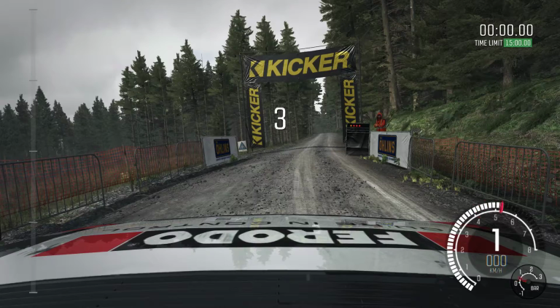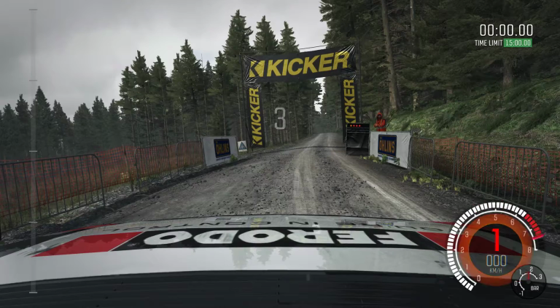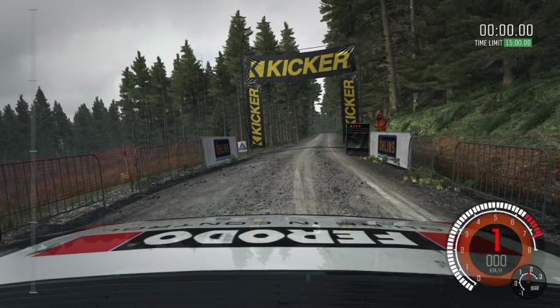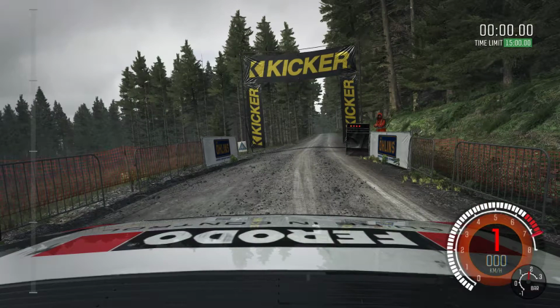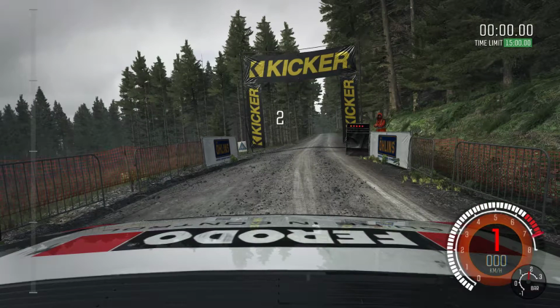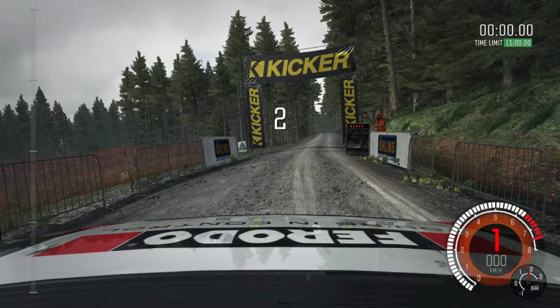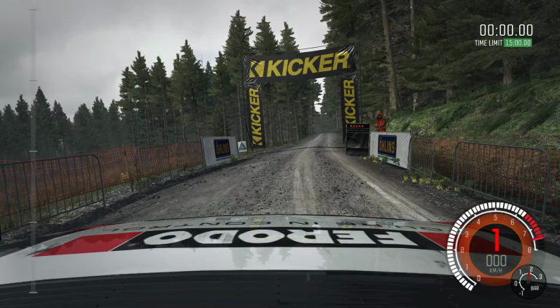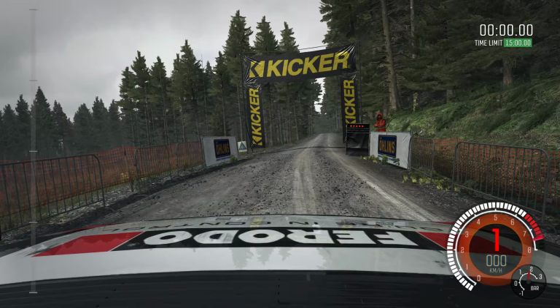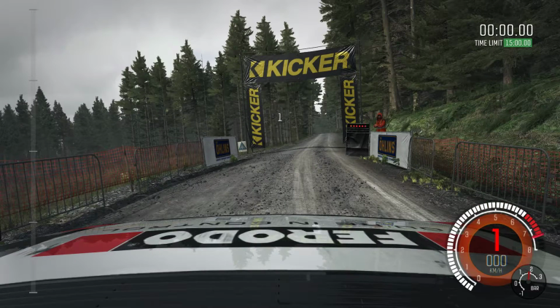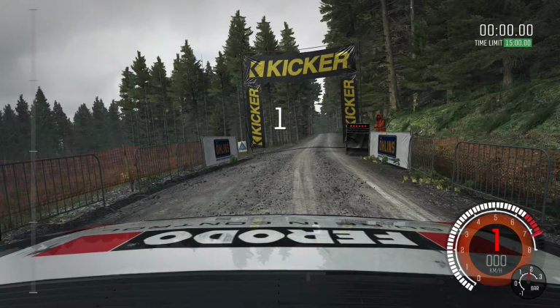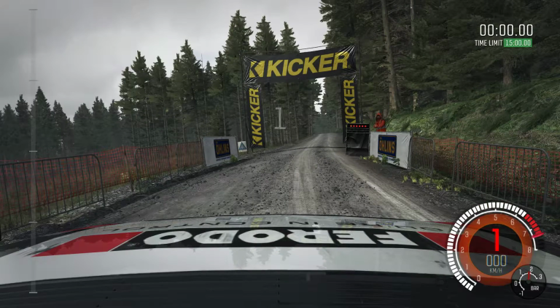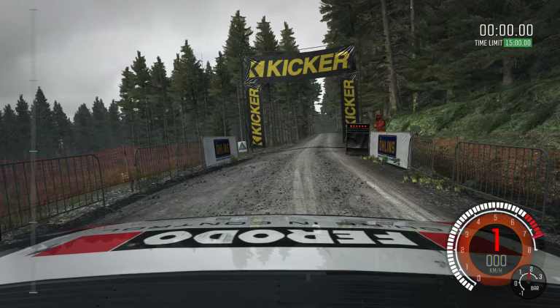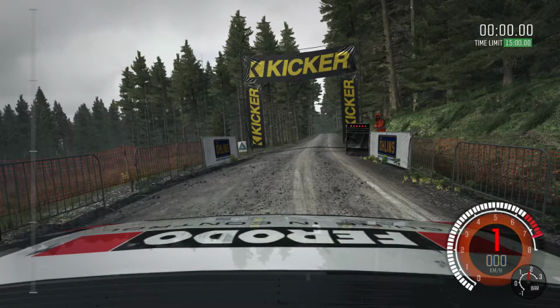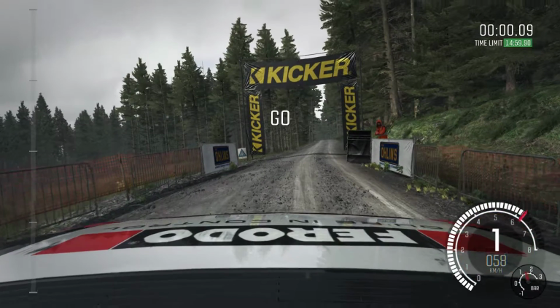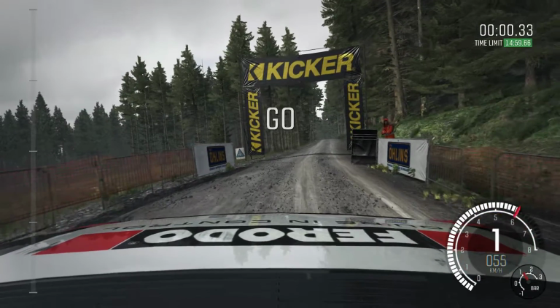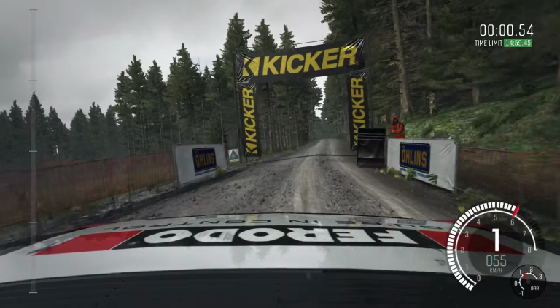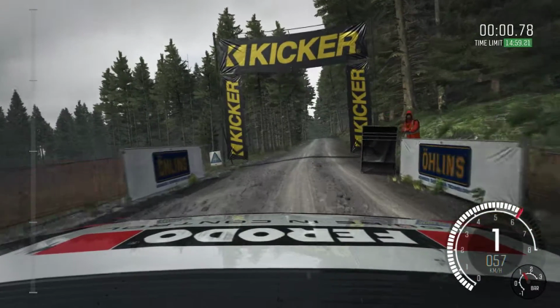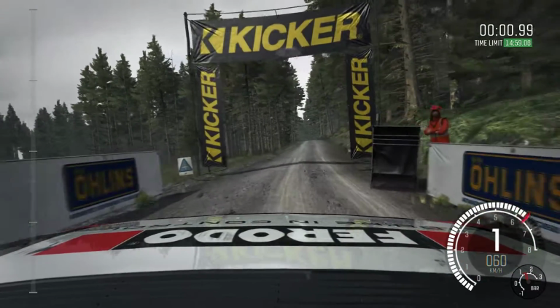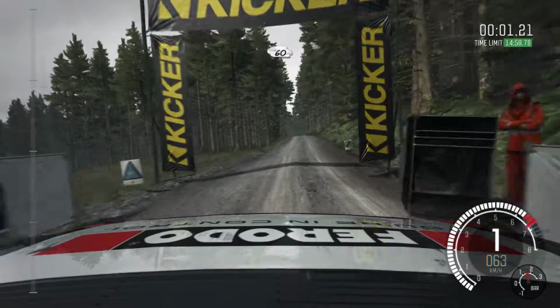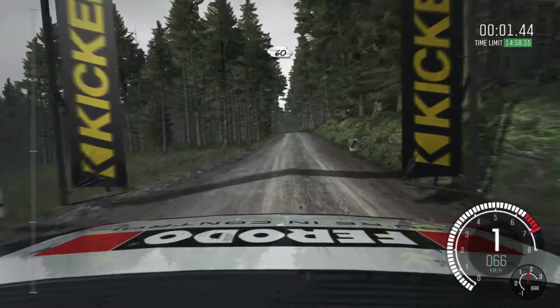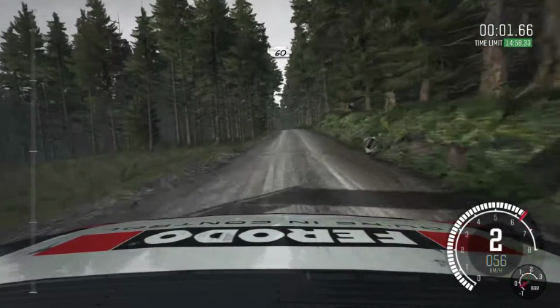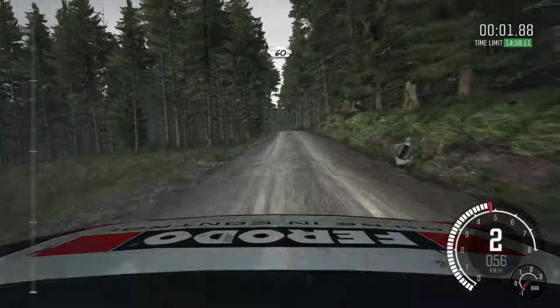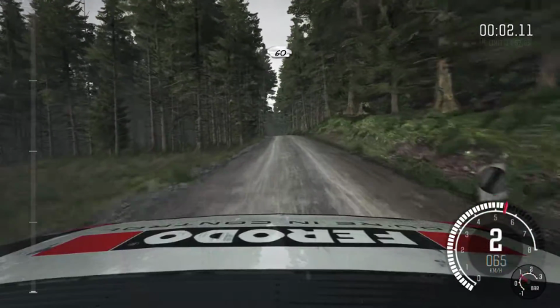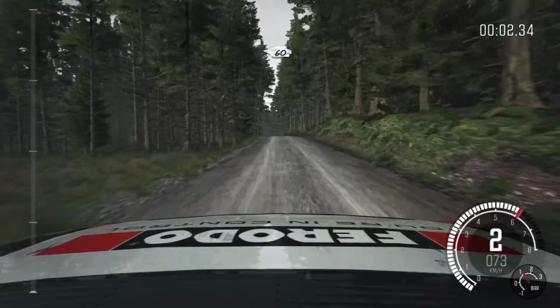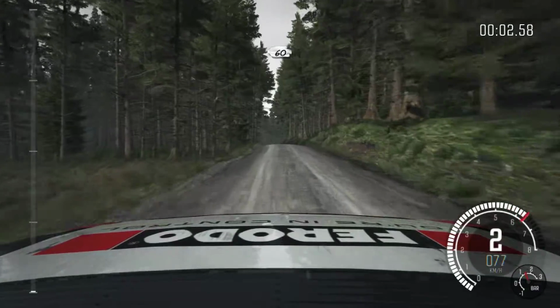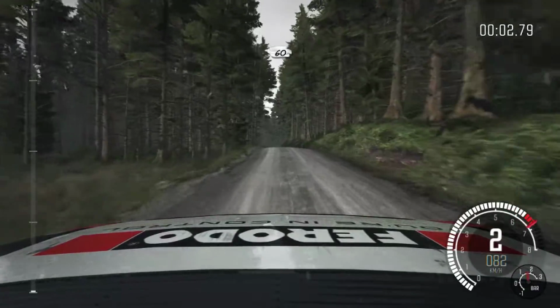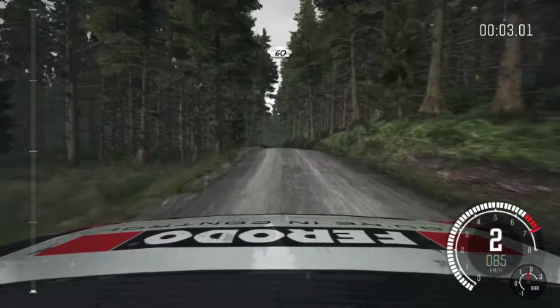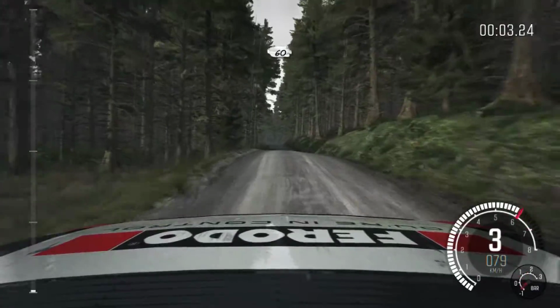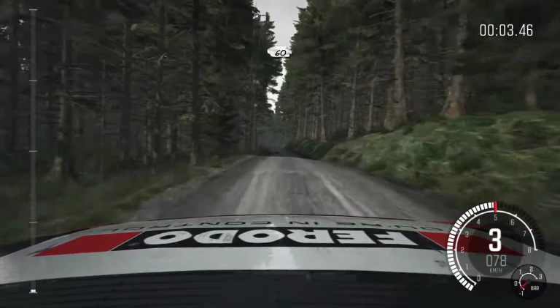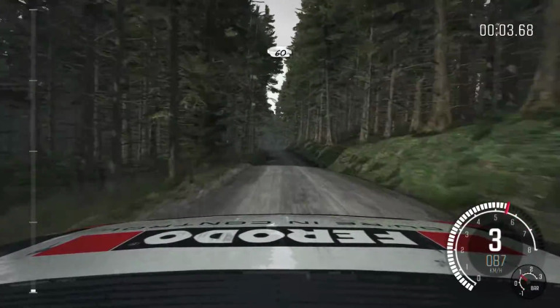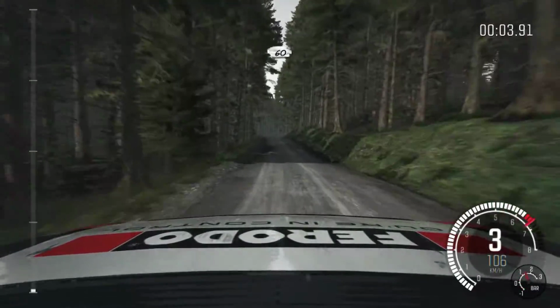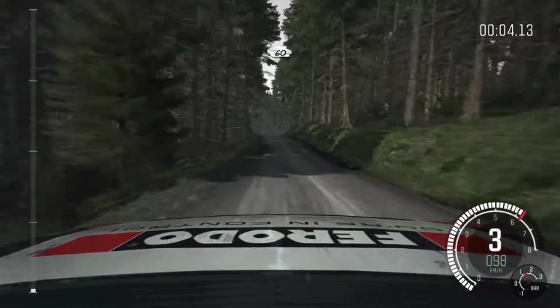Three, two, one, go. 60 over crest, portion keep left over crest, down.